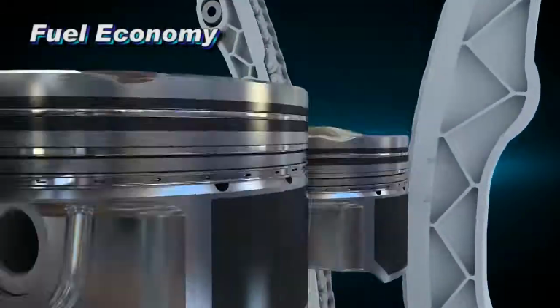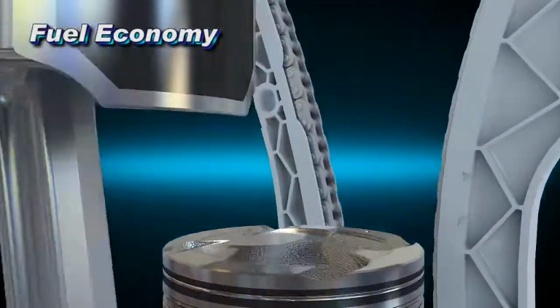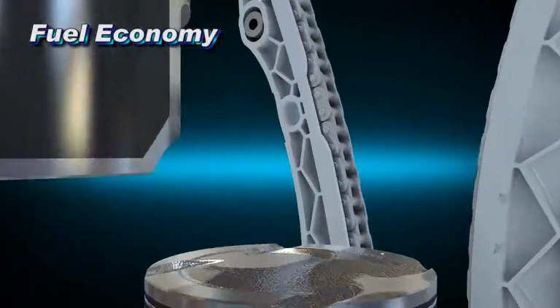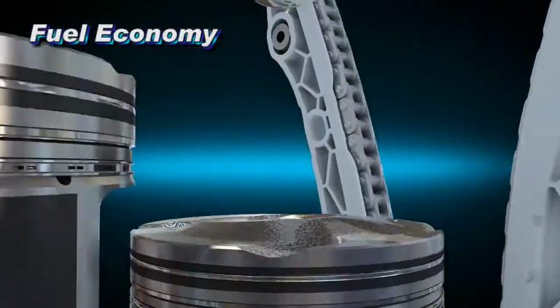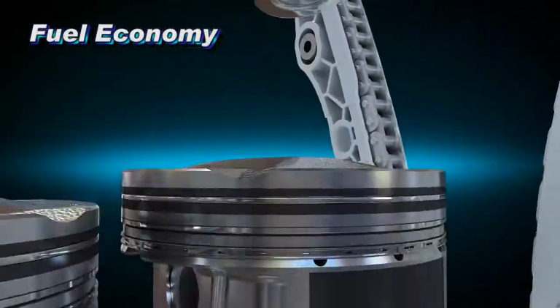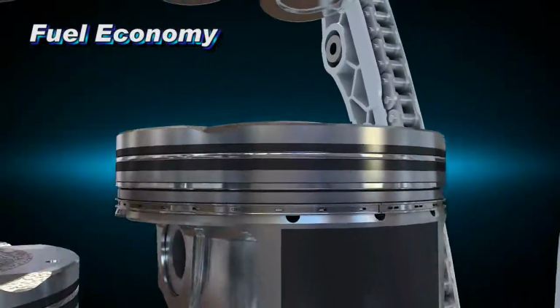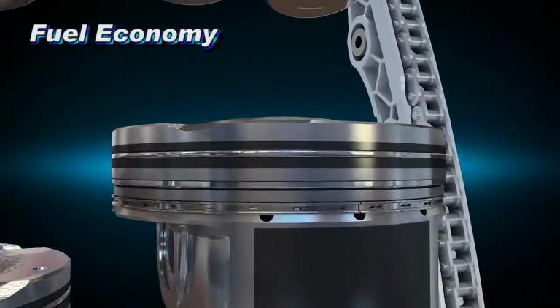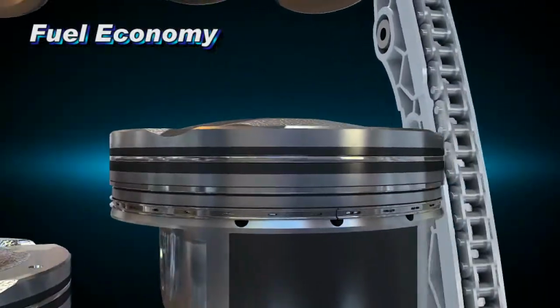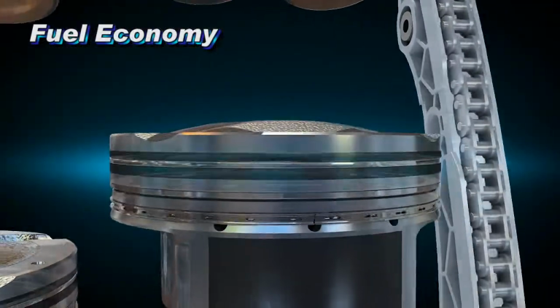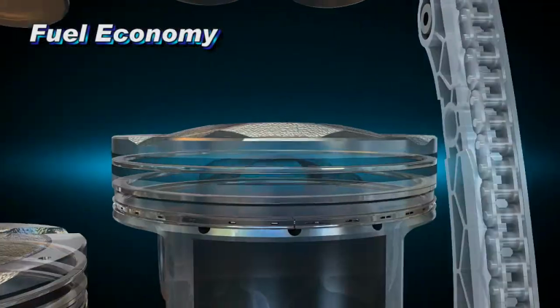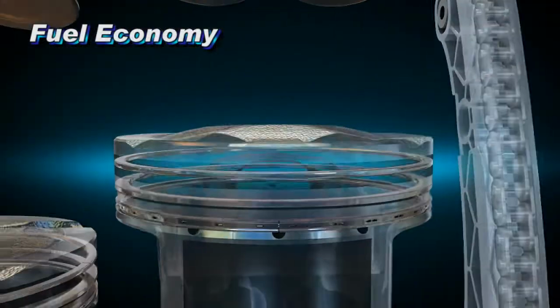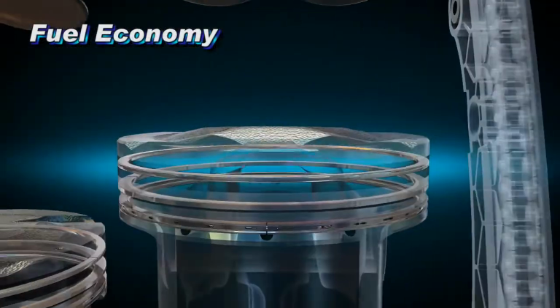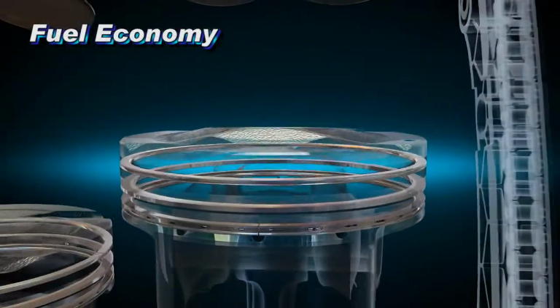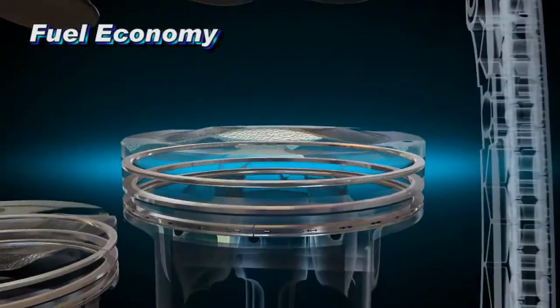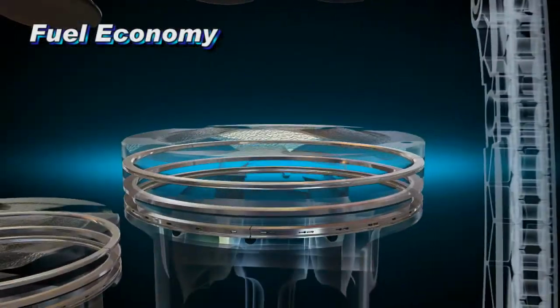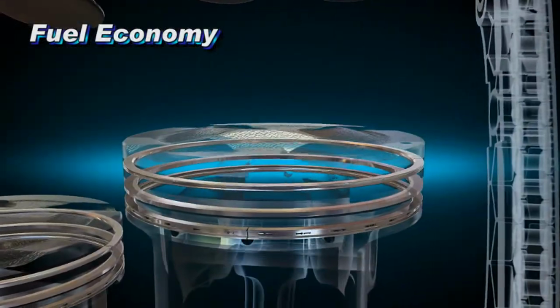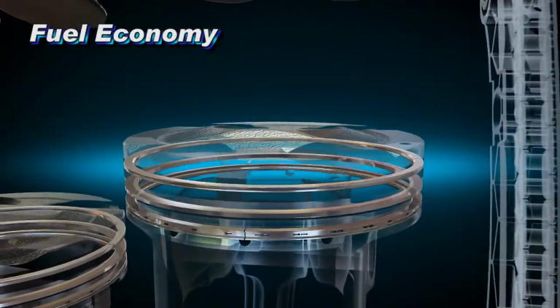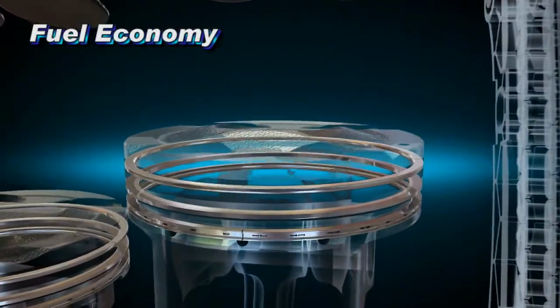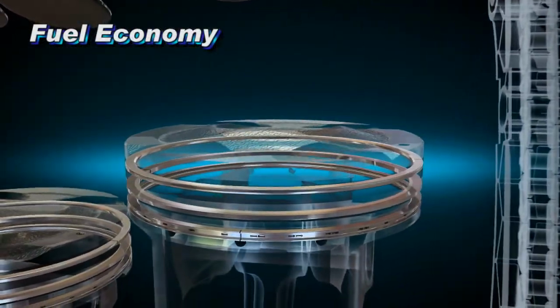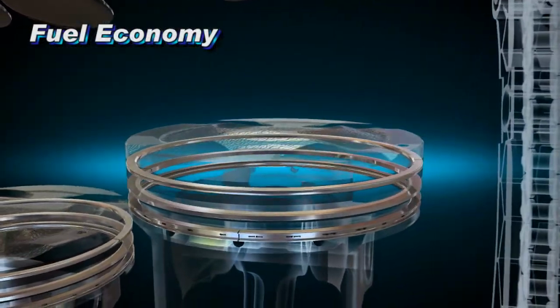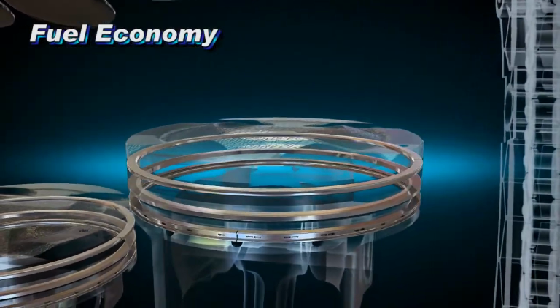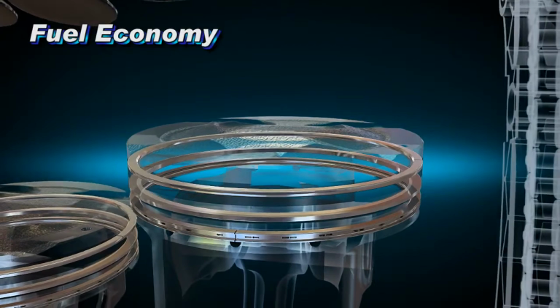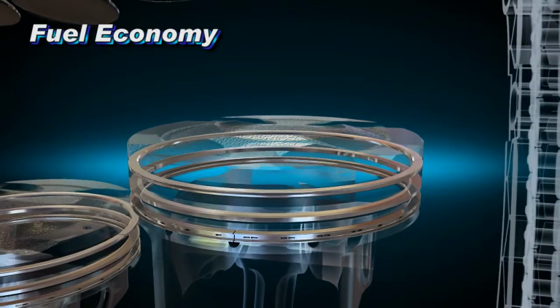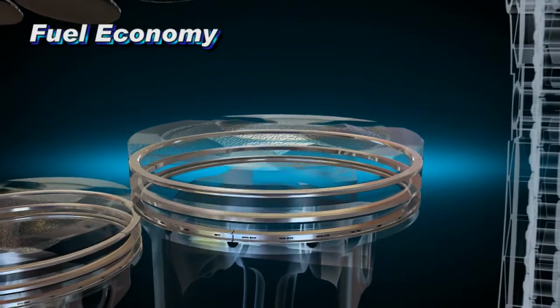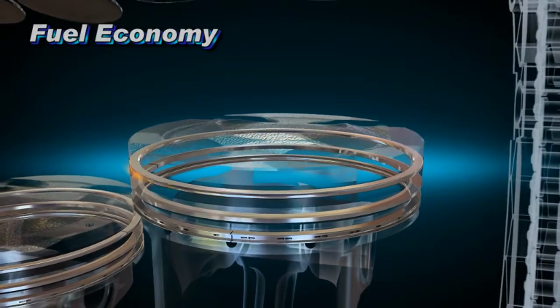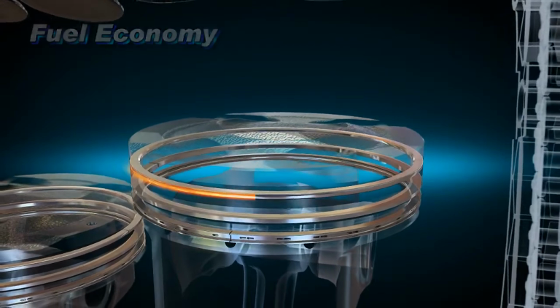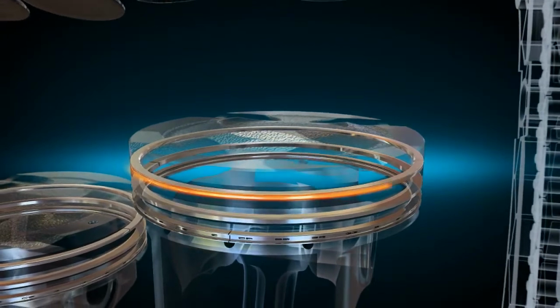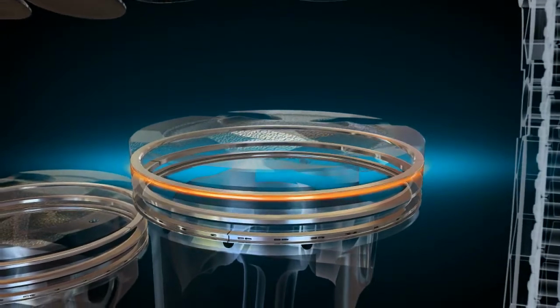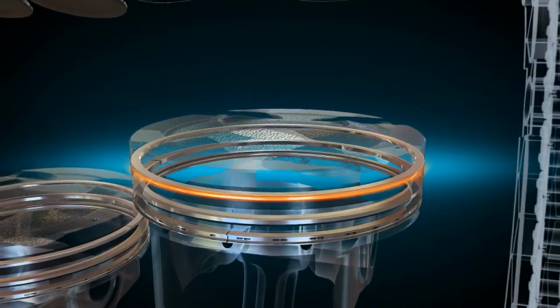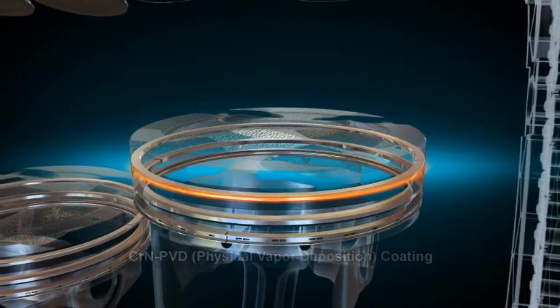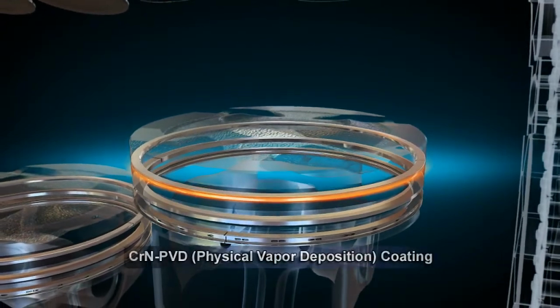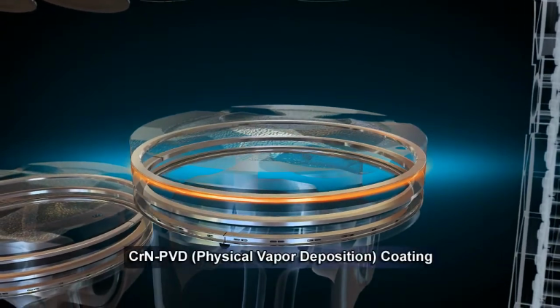PVD coating over the piston ring surfaces improves resistance against wear, boosting fuel efficiency.